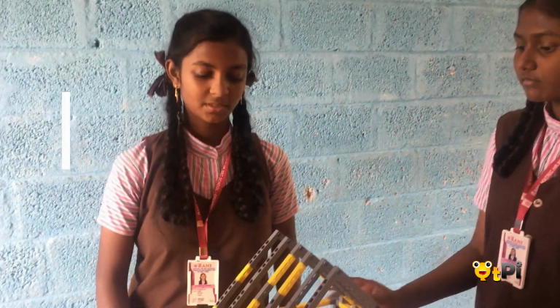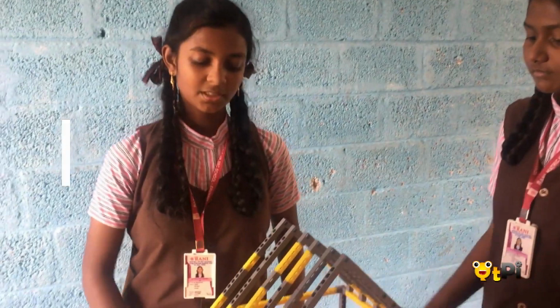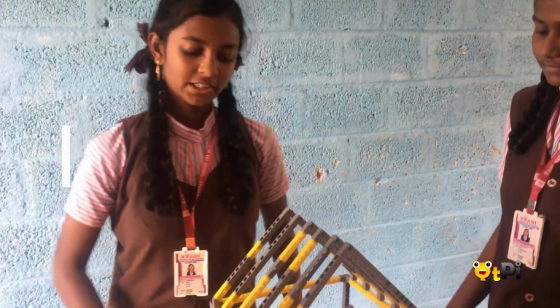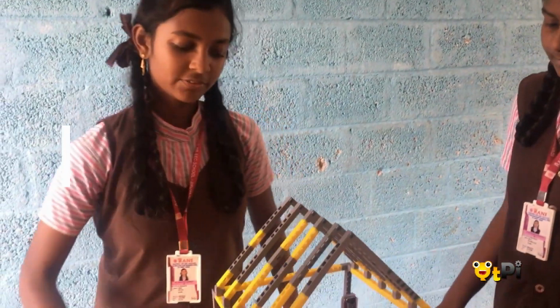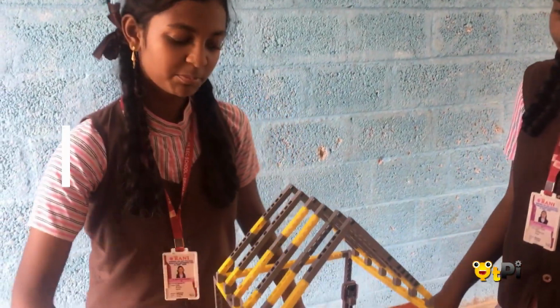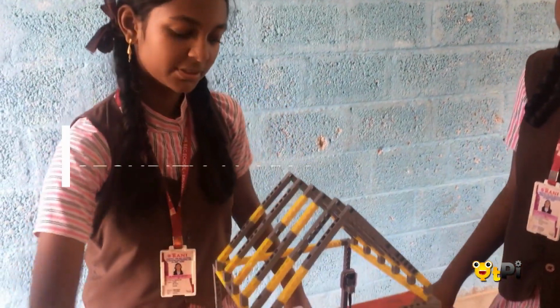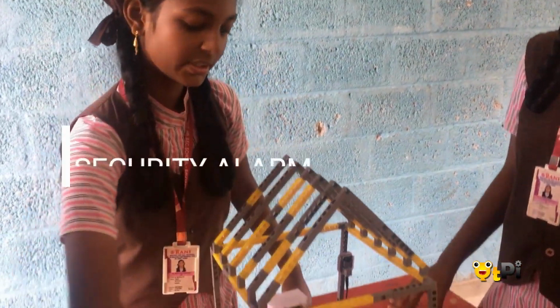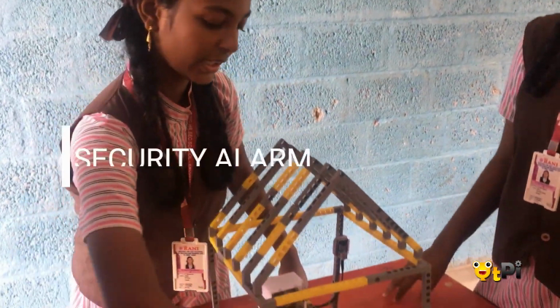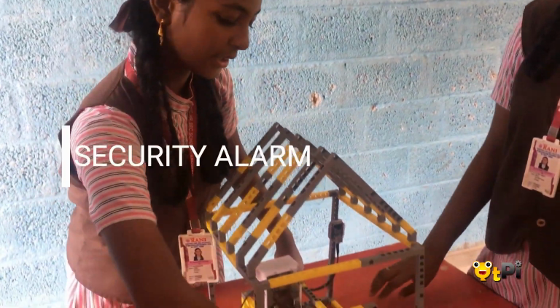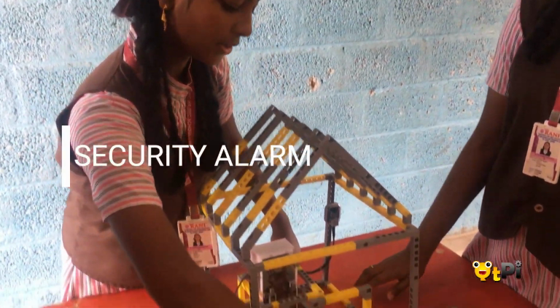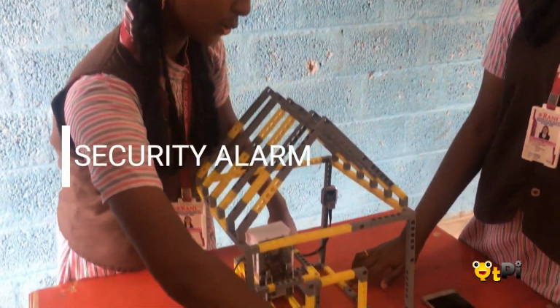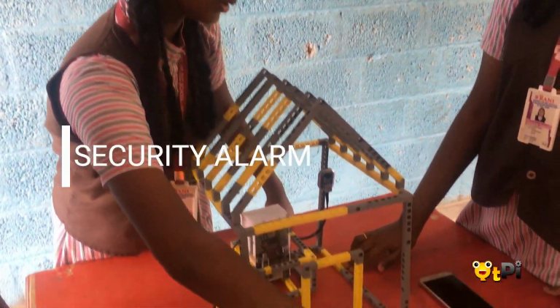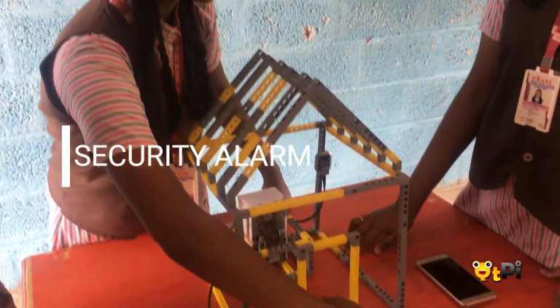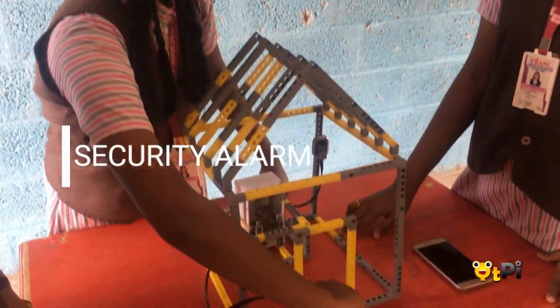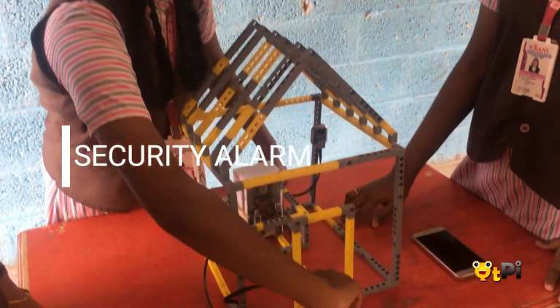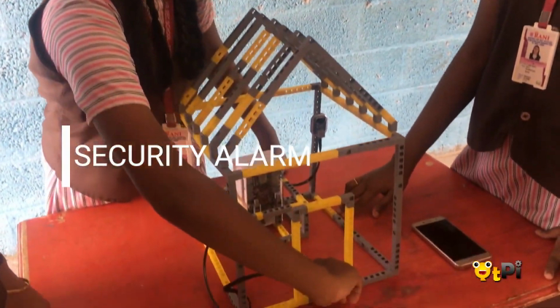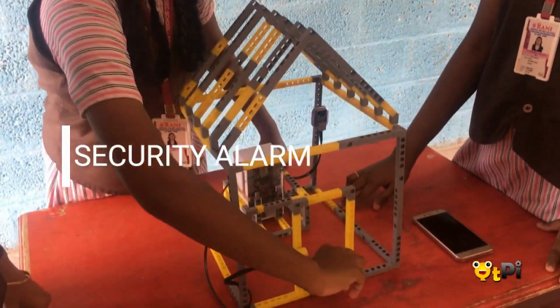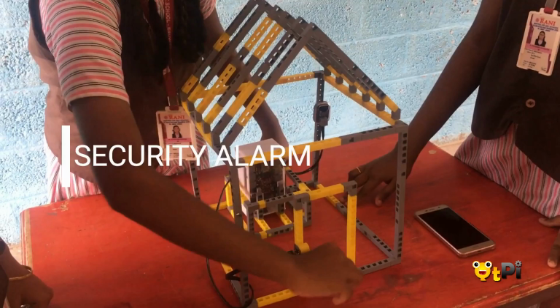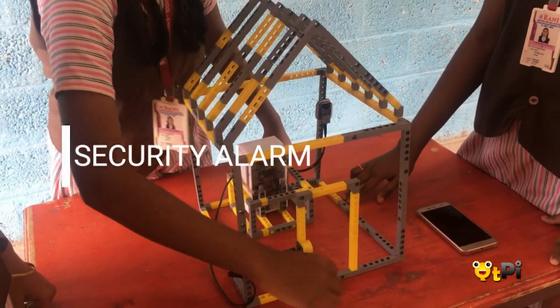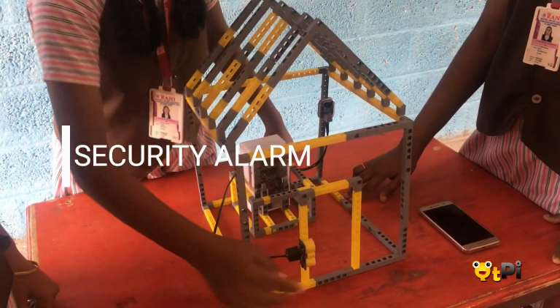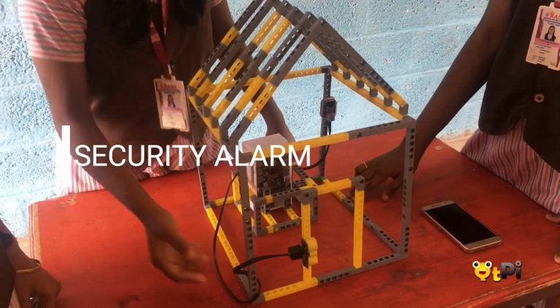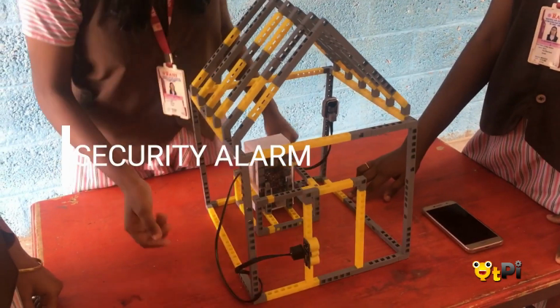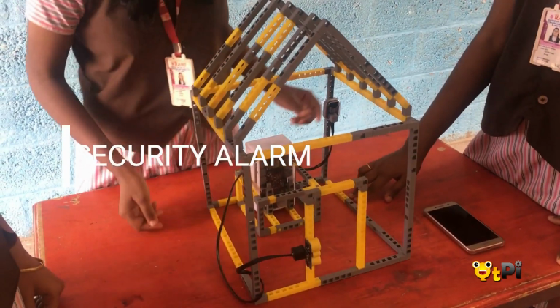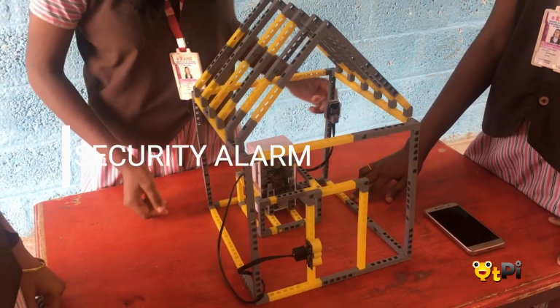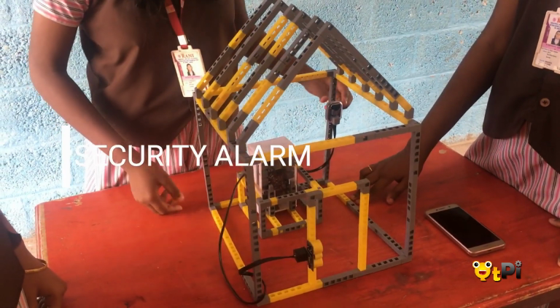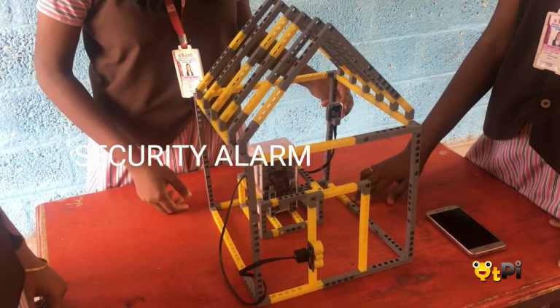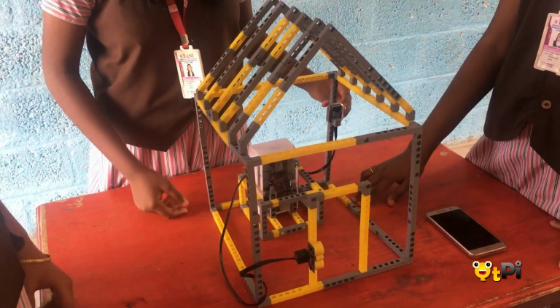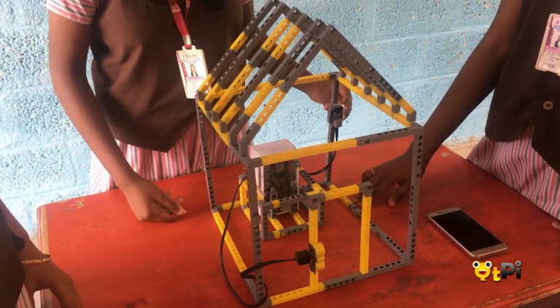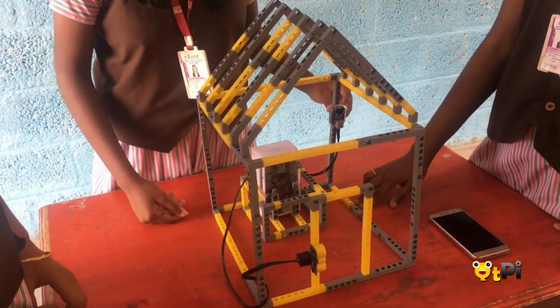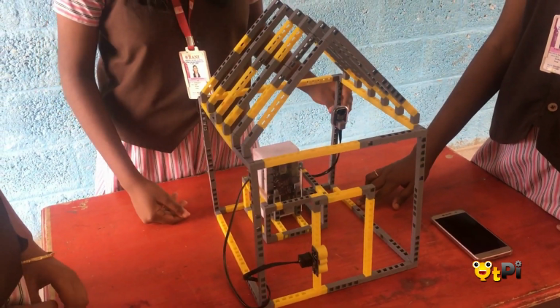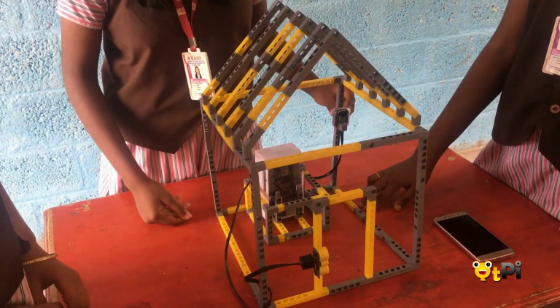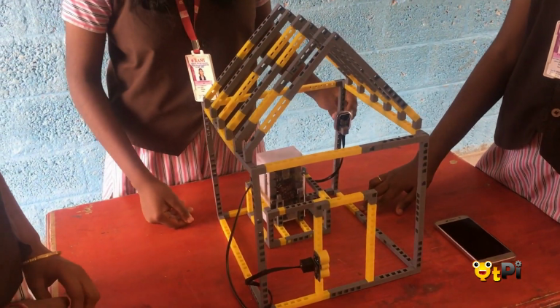If a person enters the door, the ultrasonic waves detect the person and the buzzer will buzz.